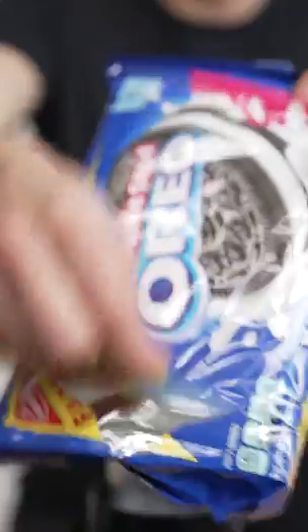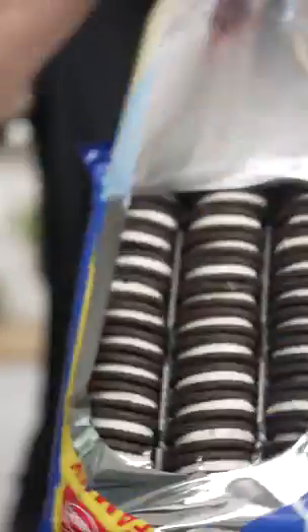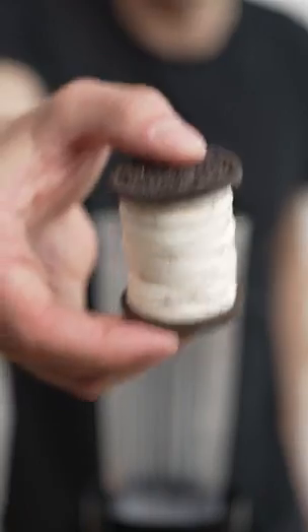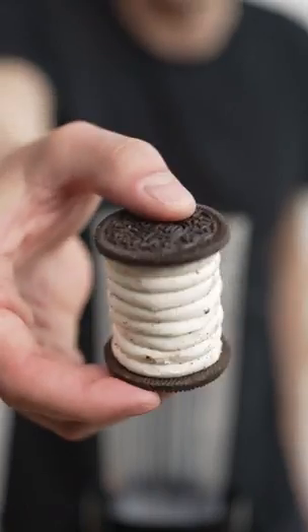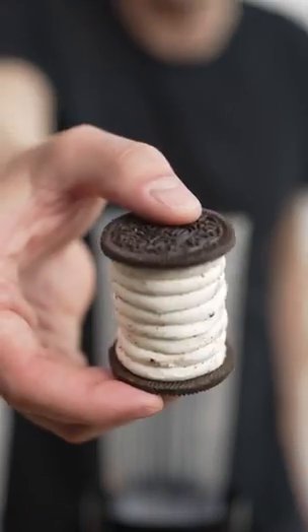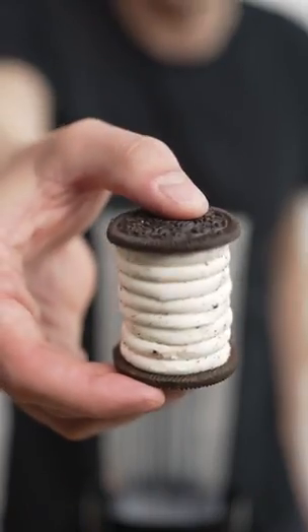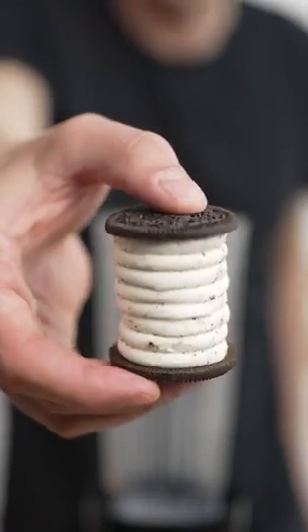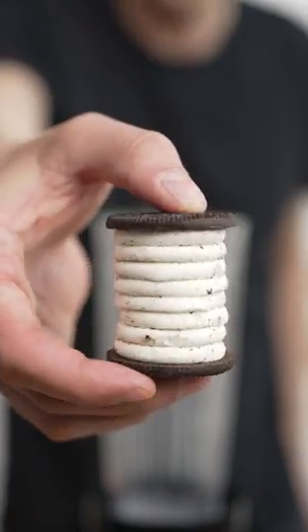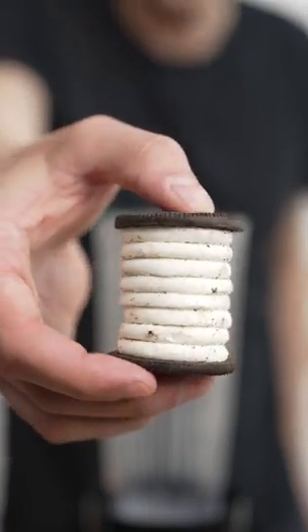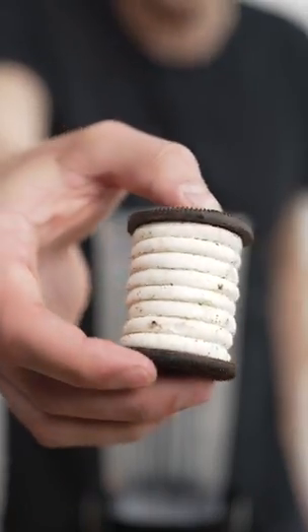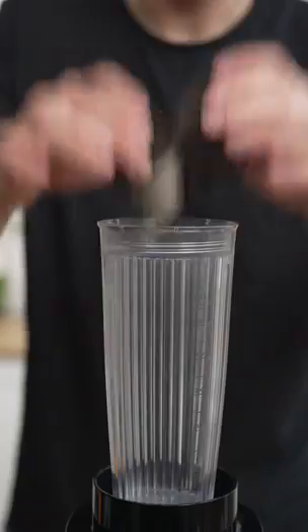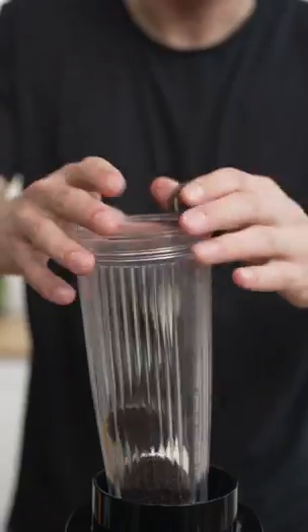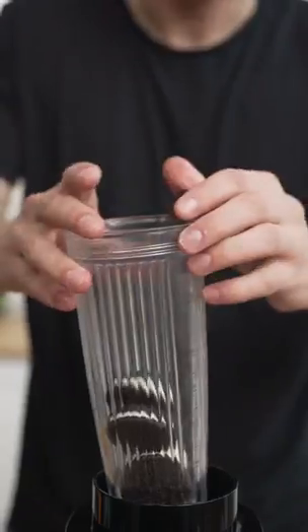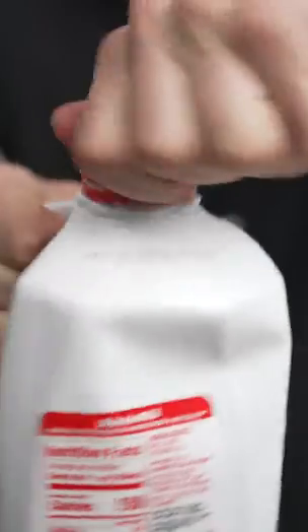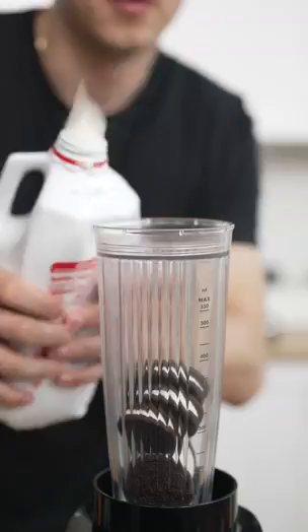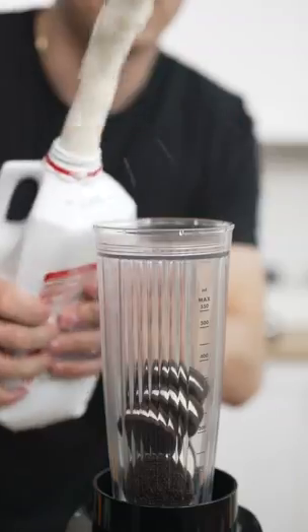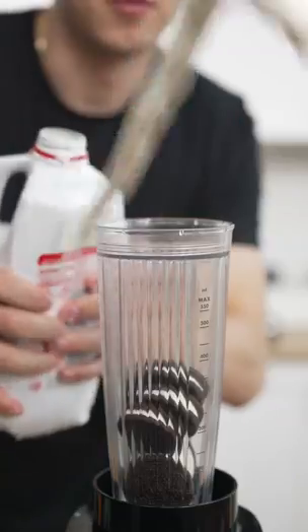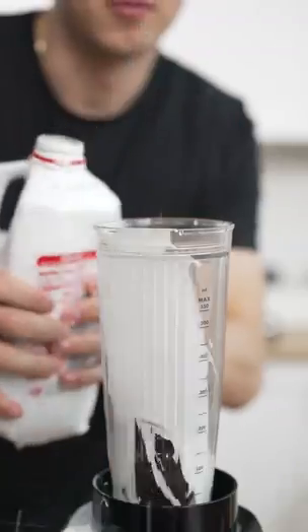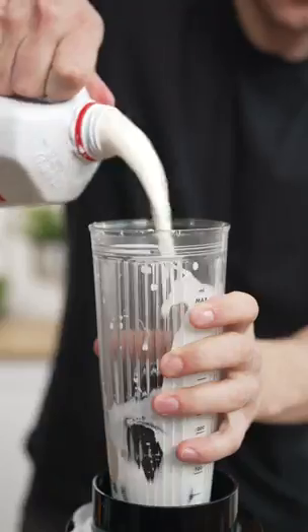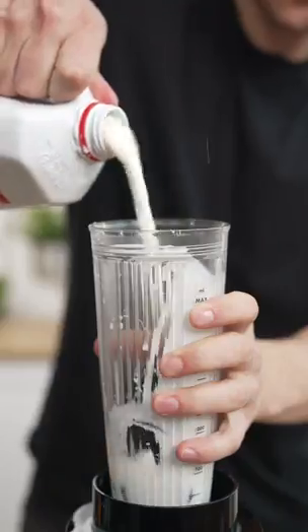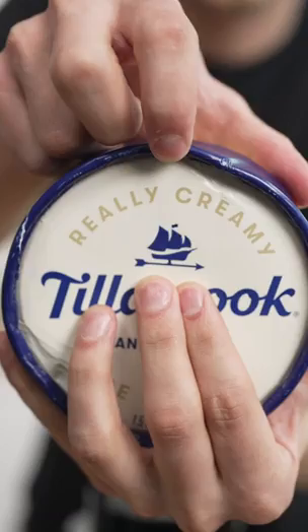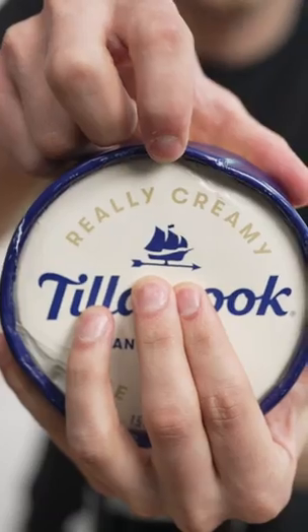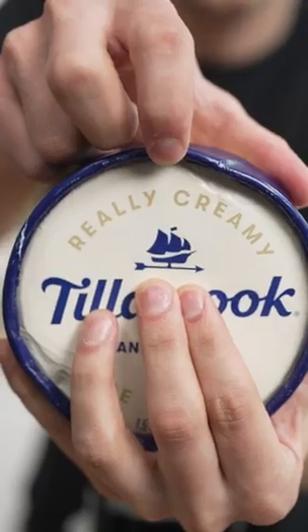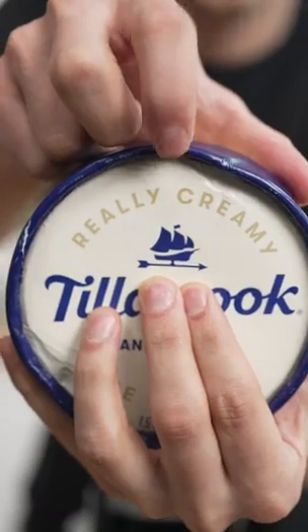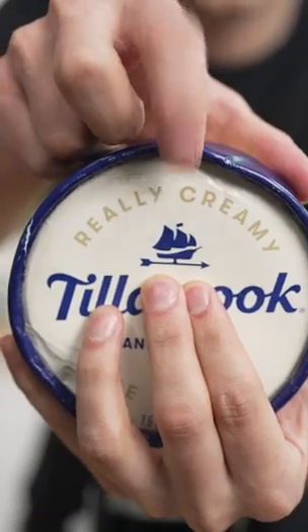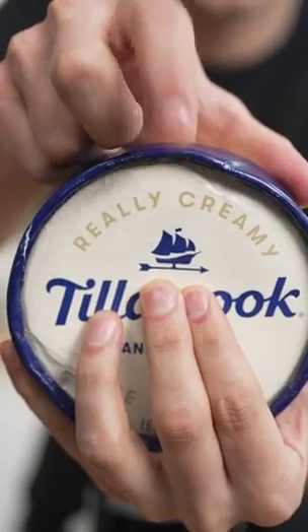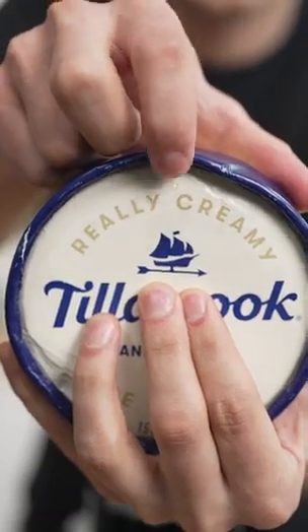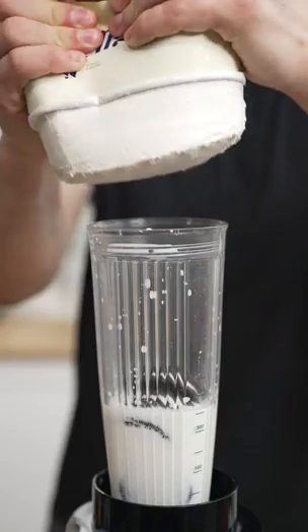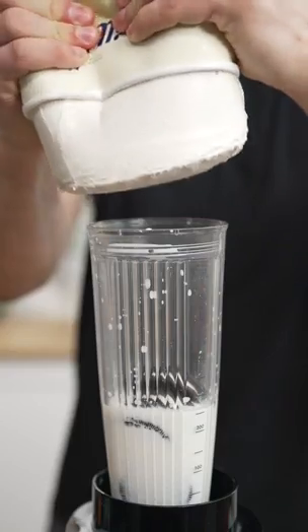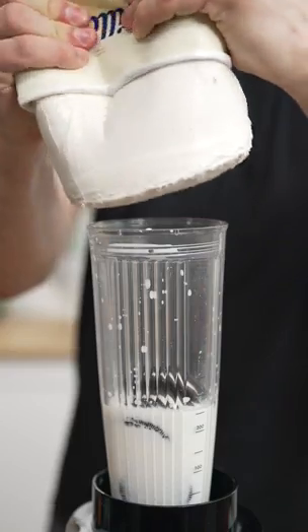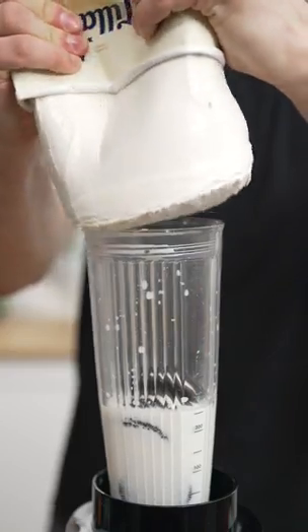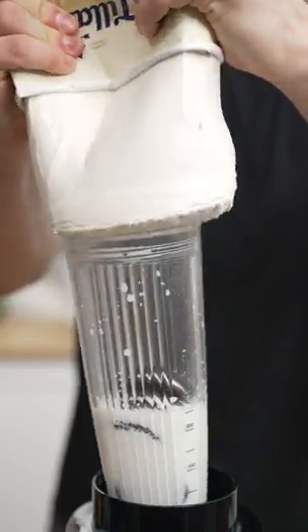These Oreos are thick. Oreos, whole milk — that's so creamy — and vanilla ice cream.